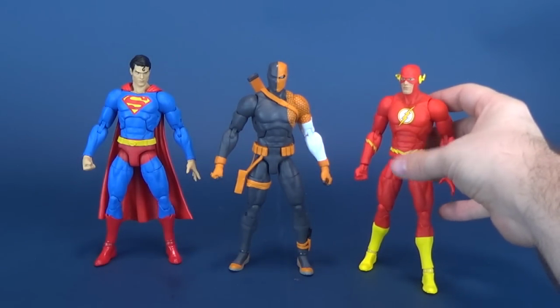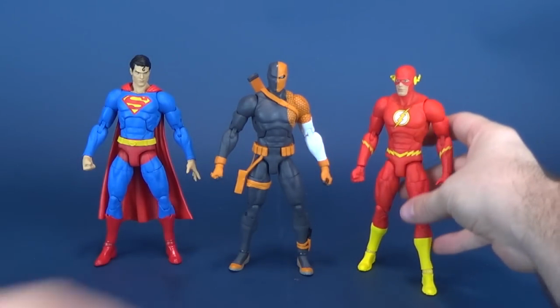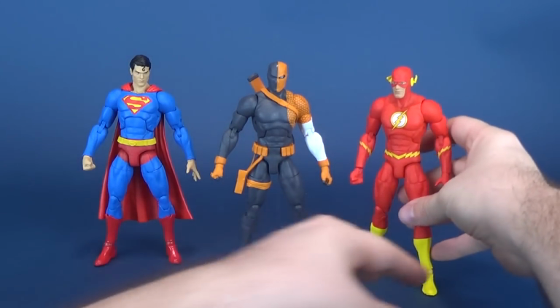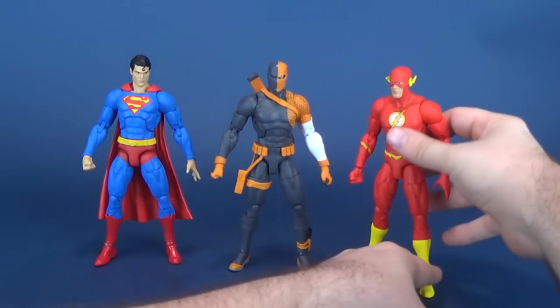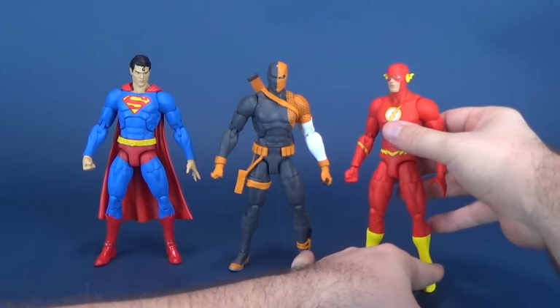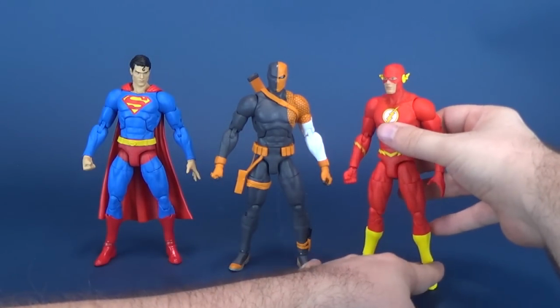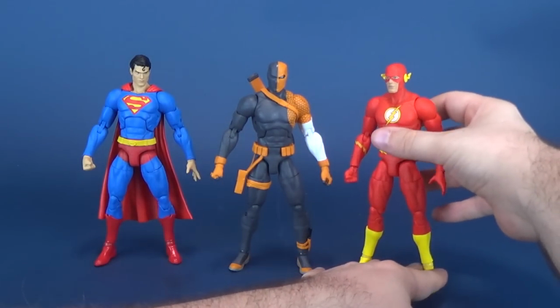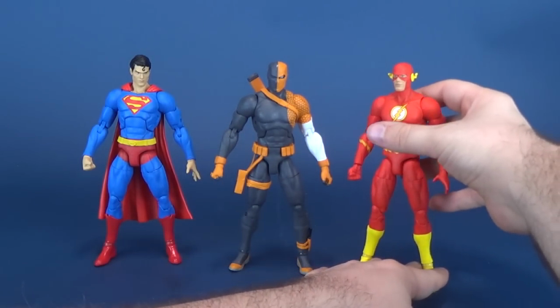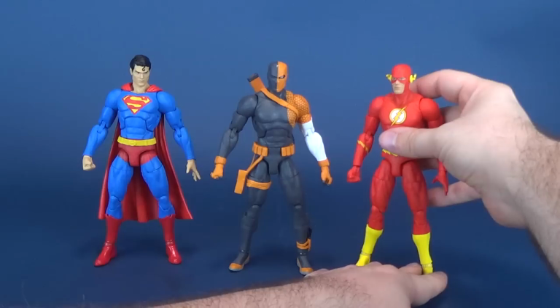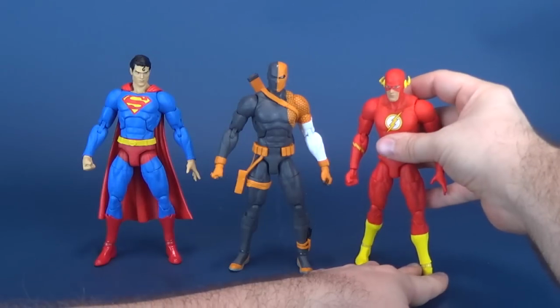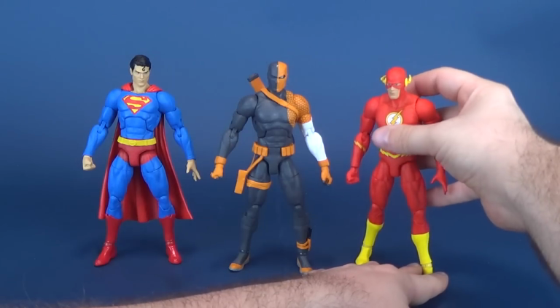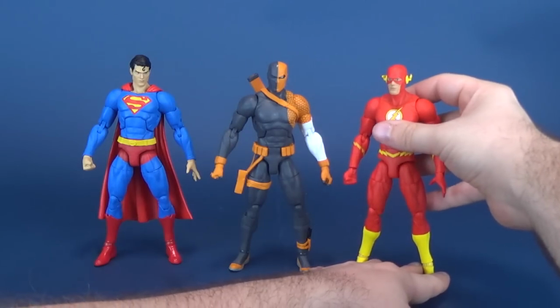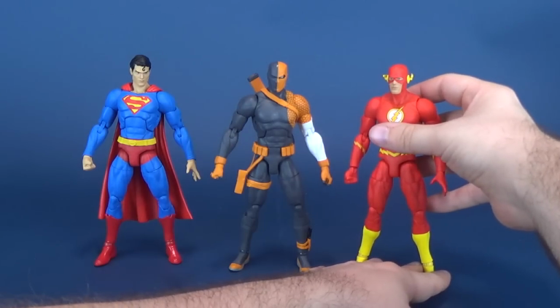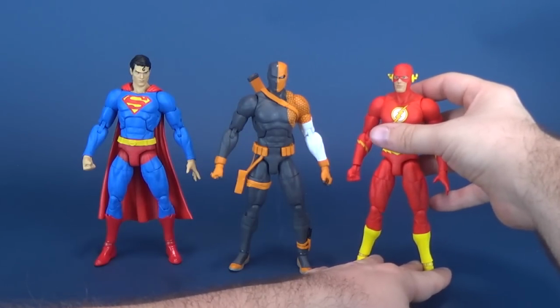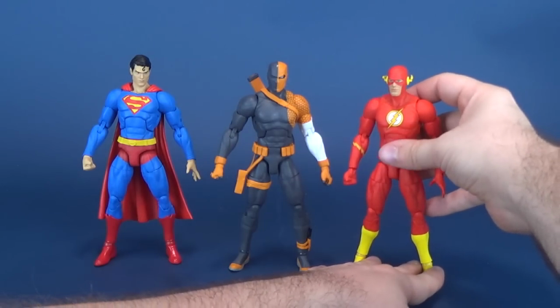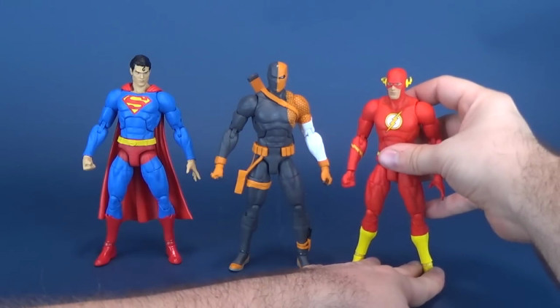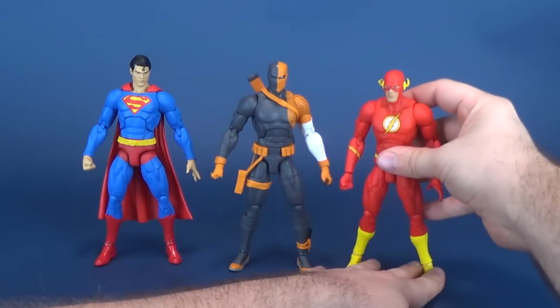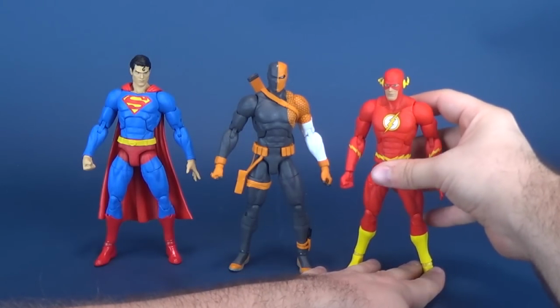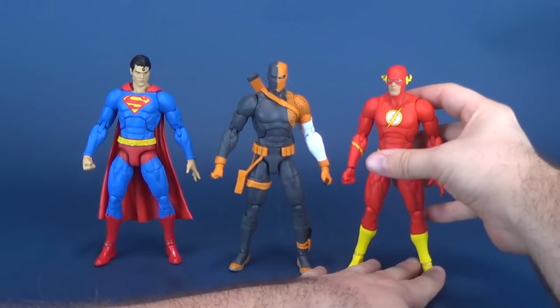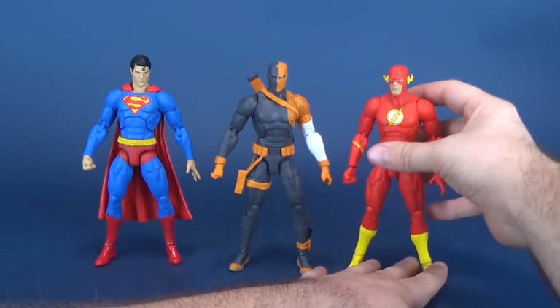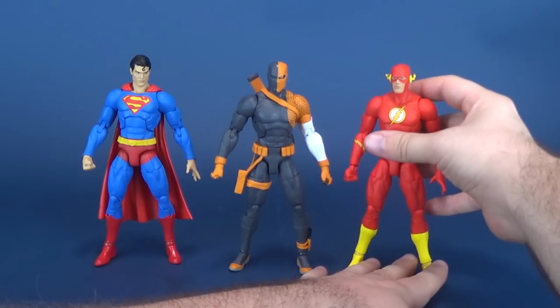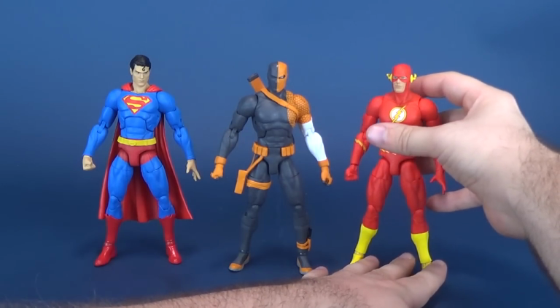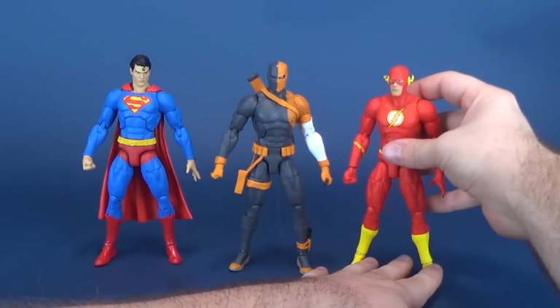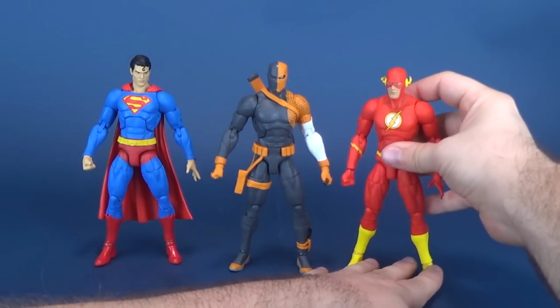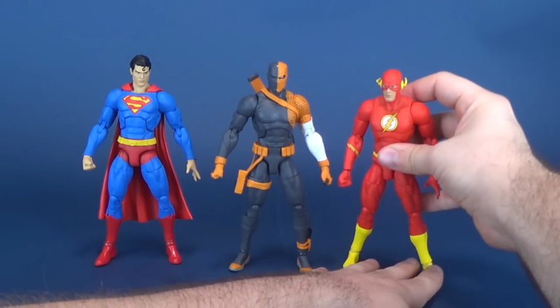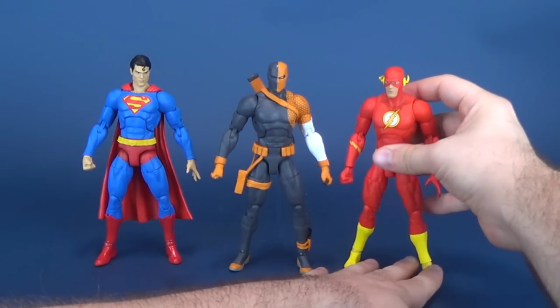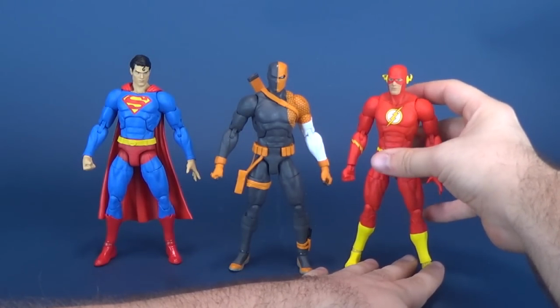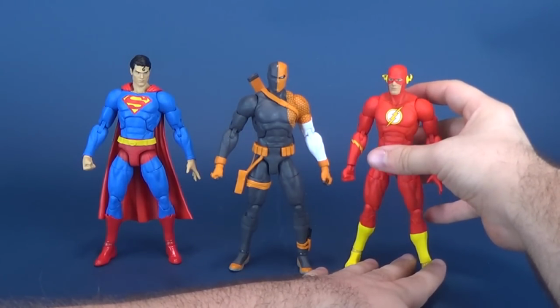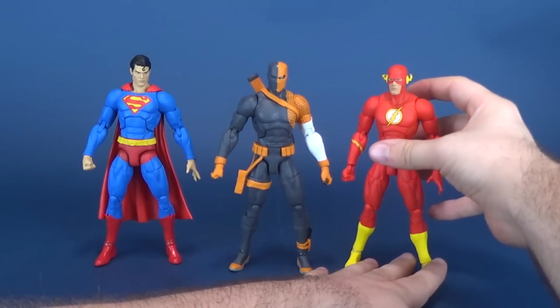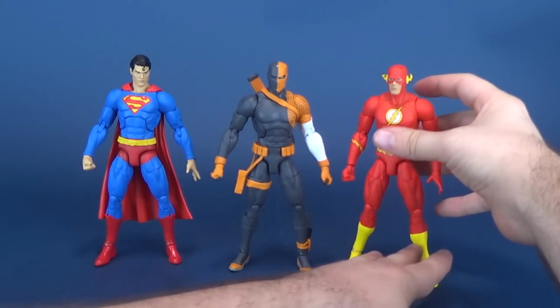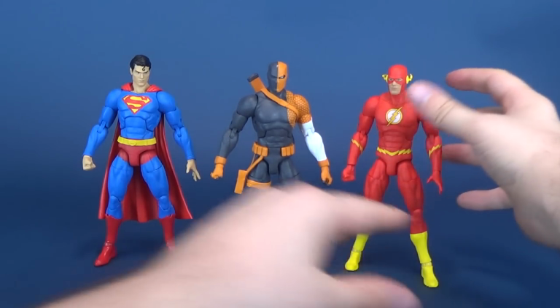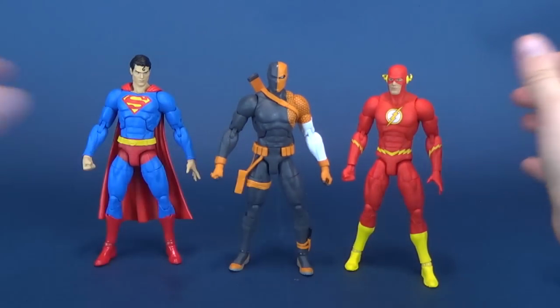There he is next to Flash. There he is next to Superman. Flash is now... there we go.